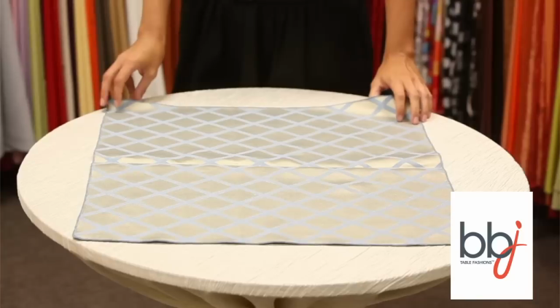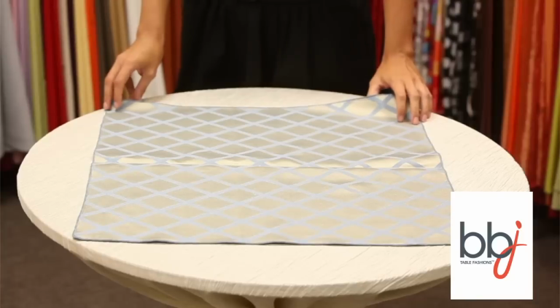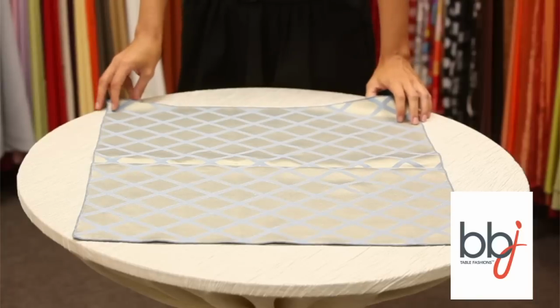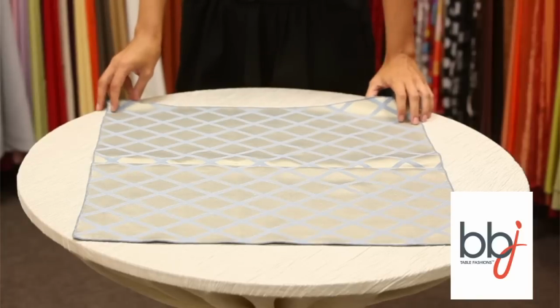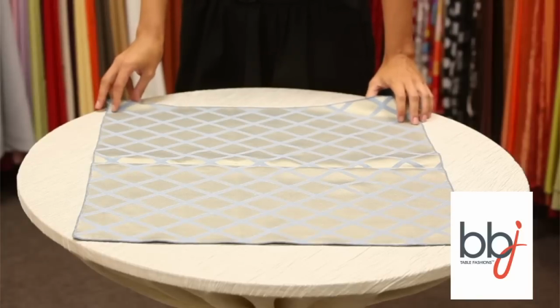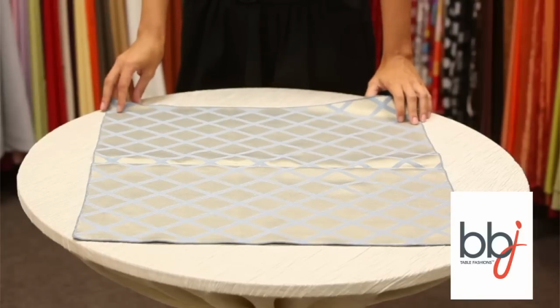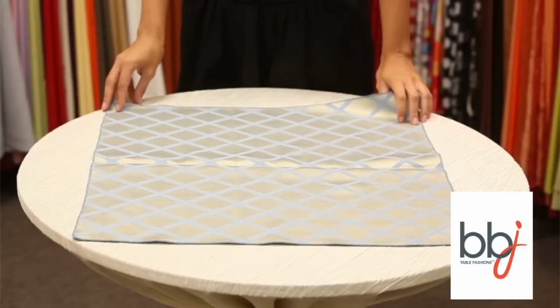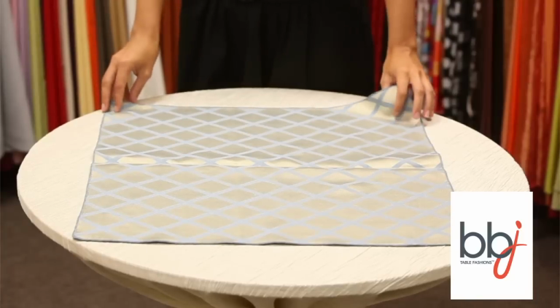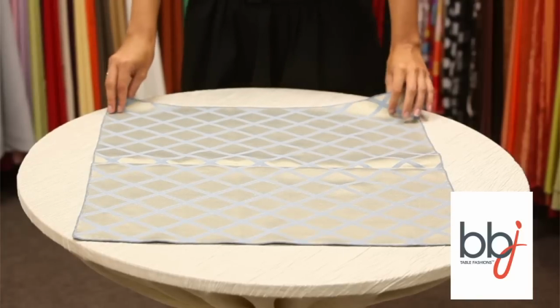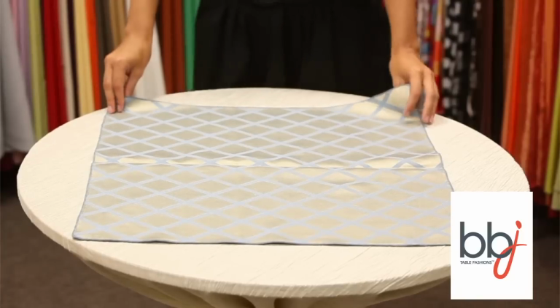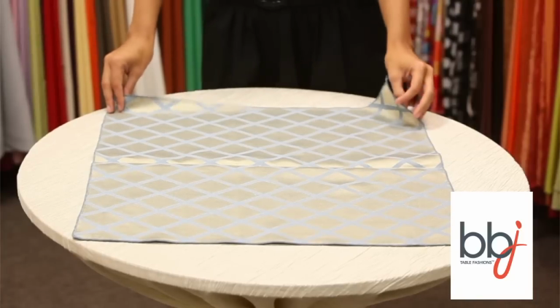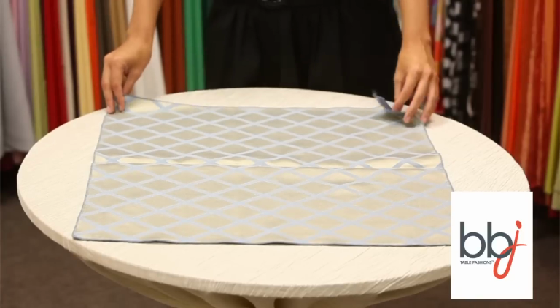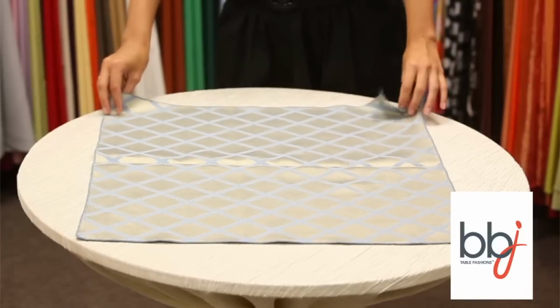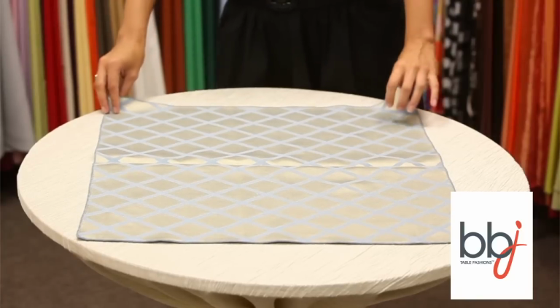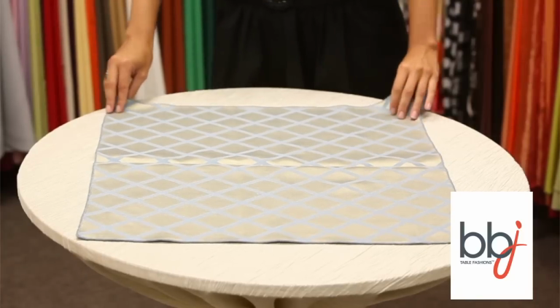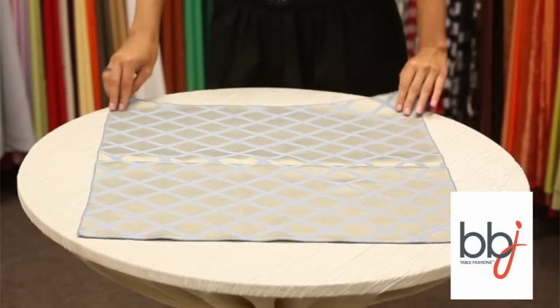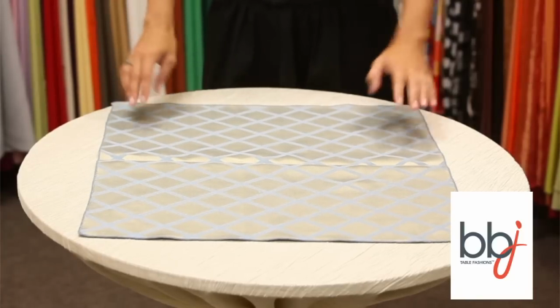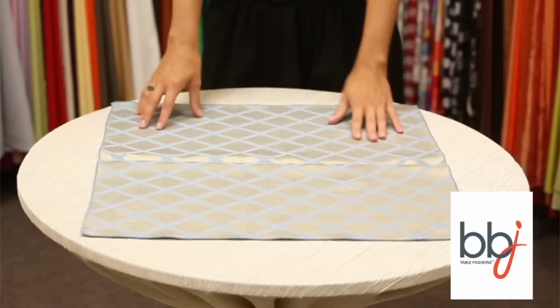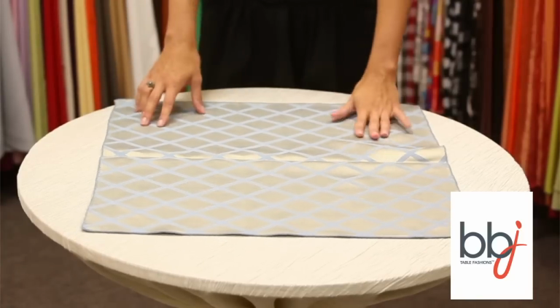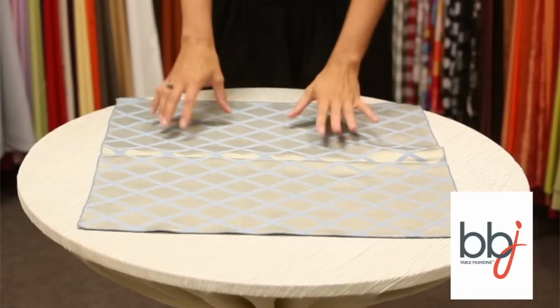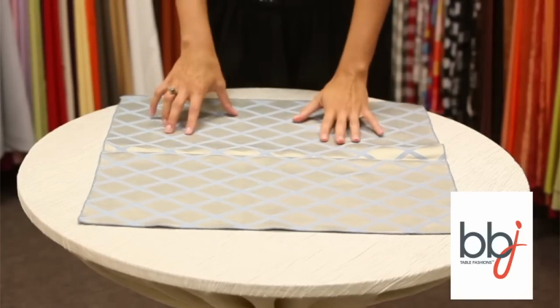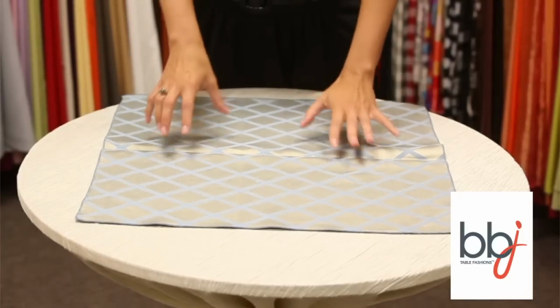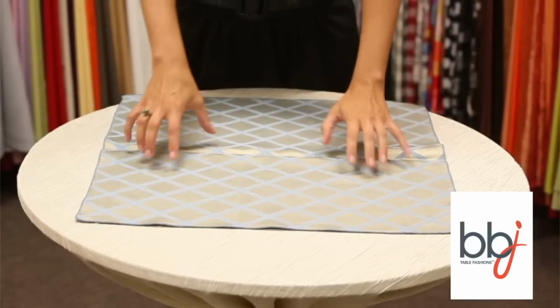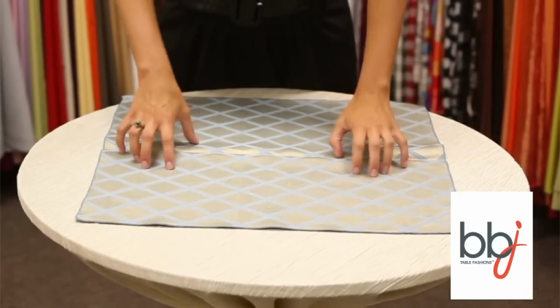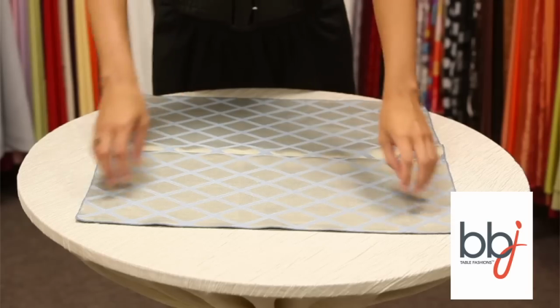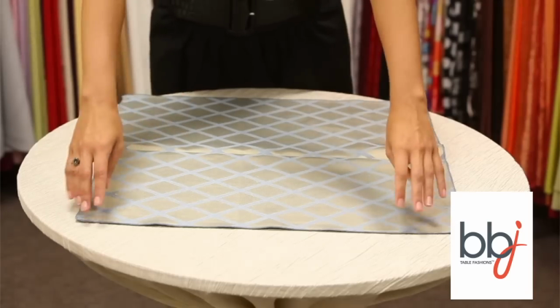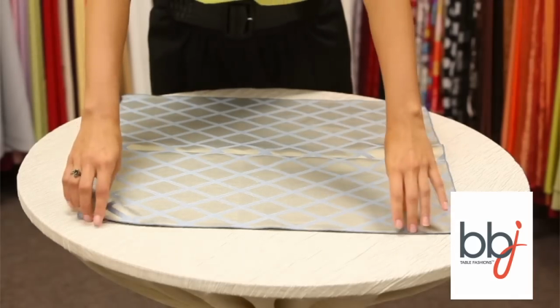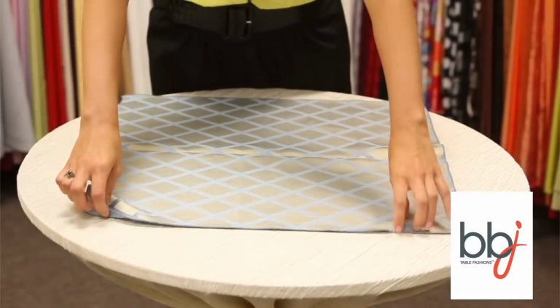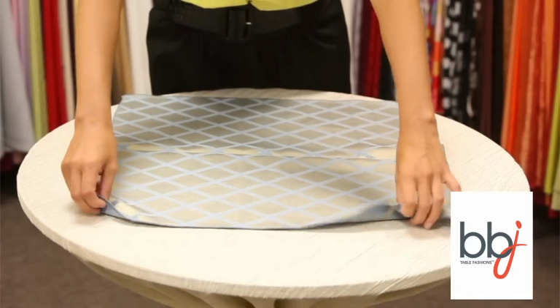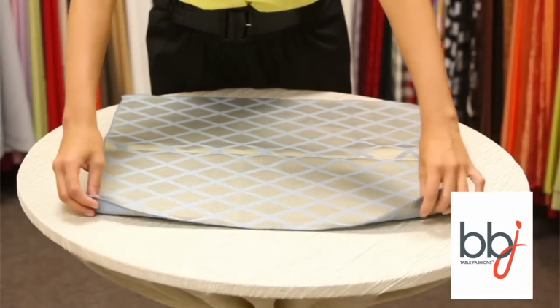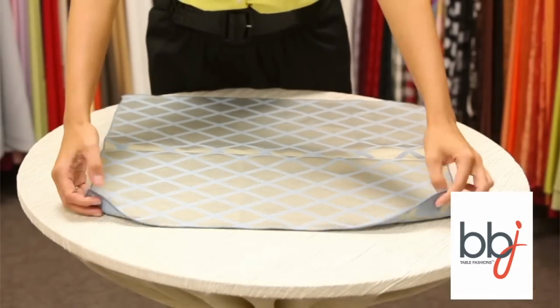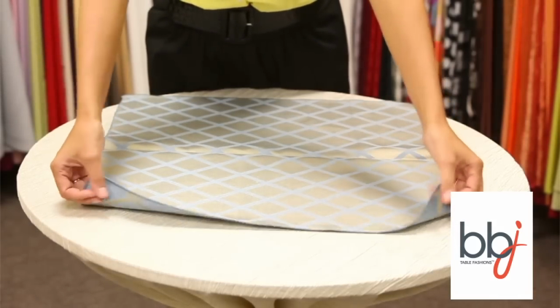The first step is to lay the napkin flat on the table with the good side facing down — and by good side I mean the shiny side or the side with the pattern.